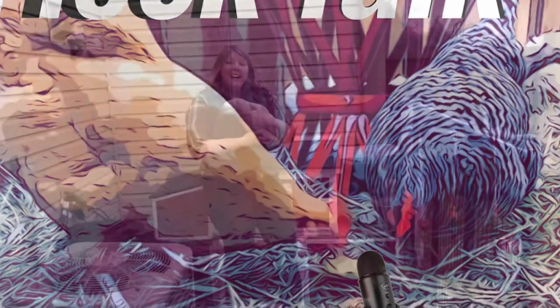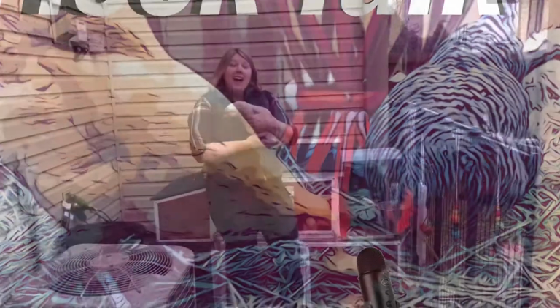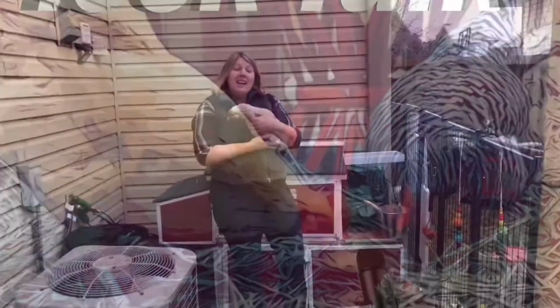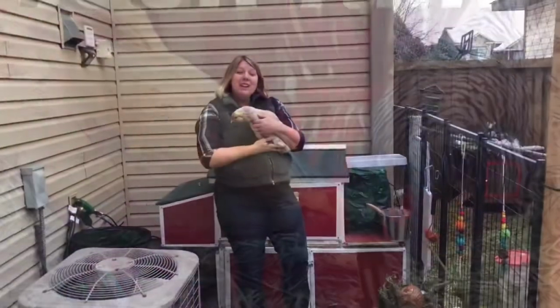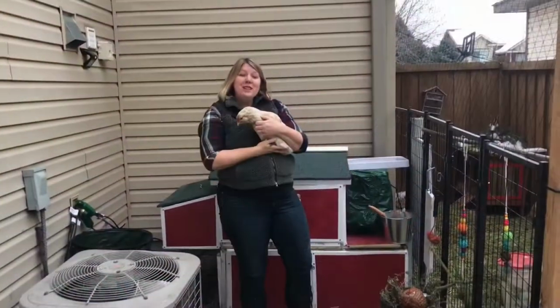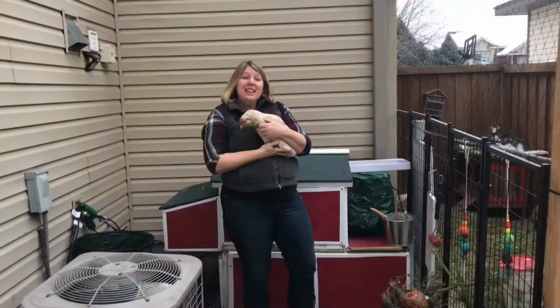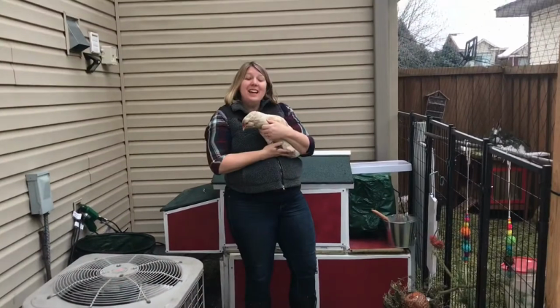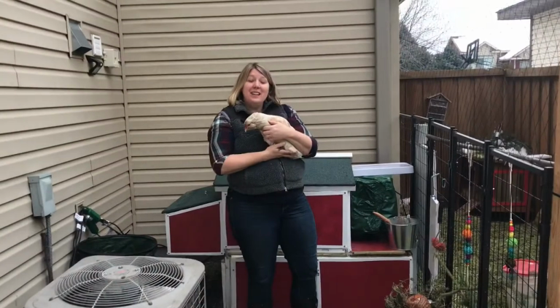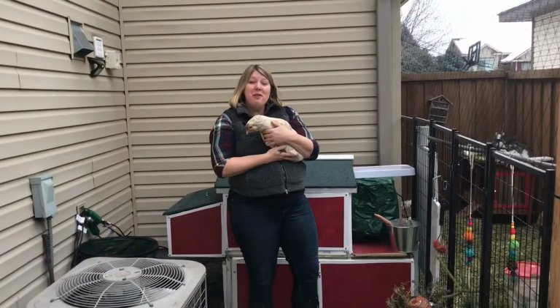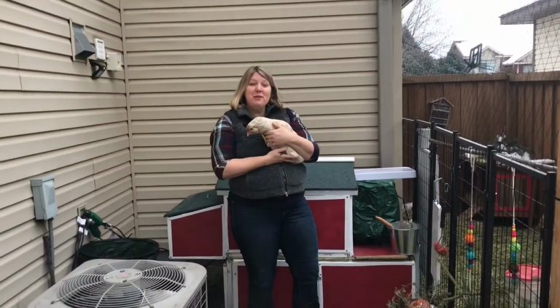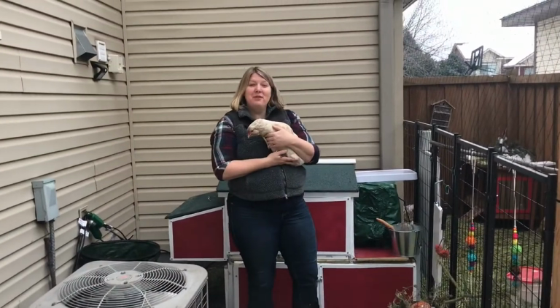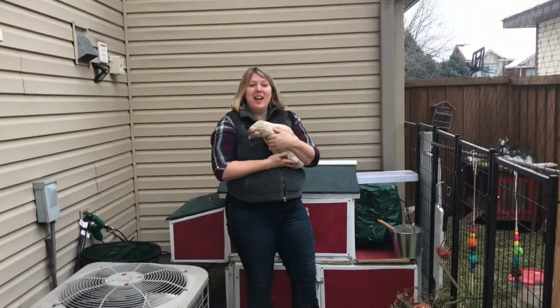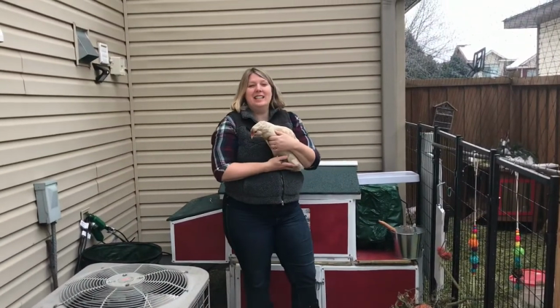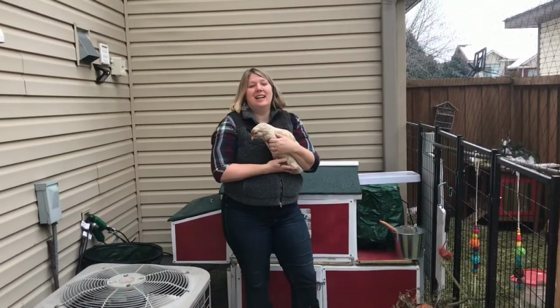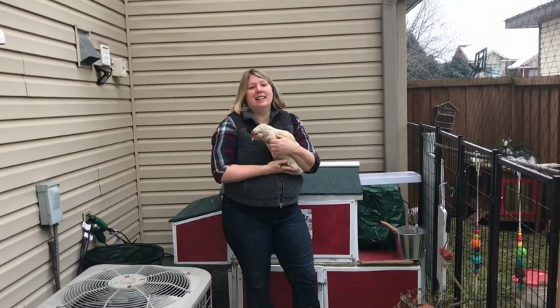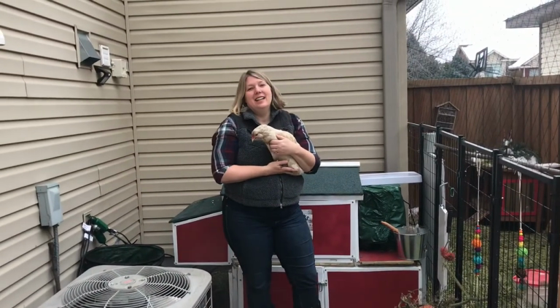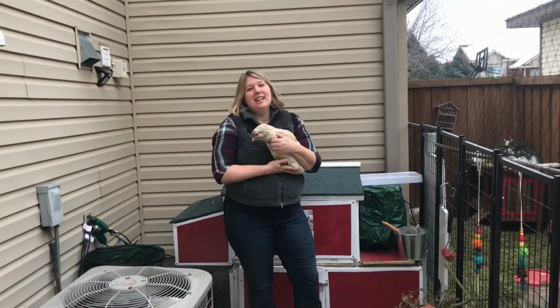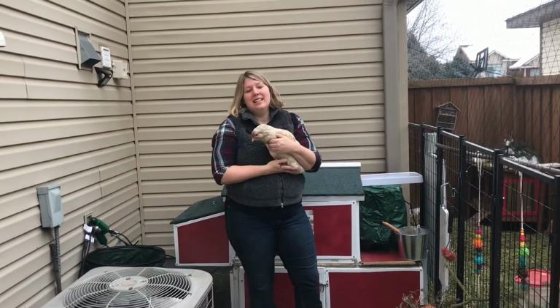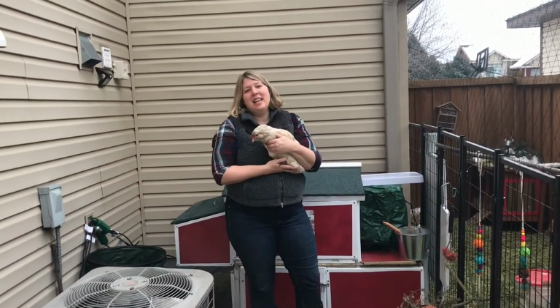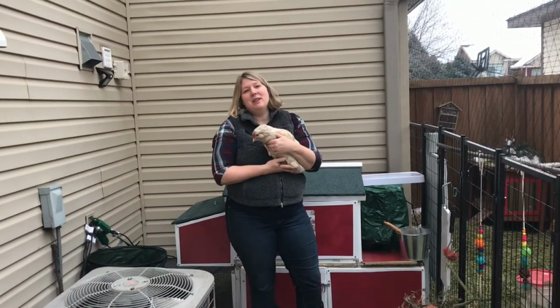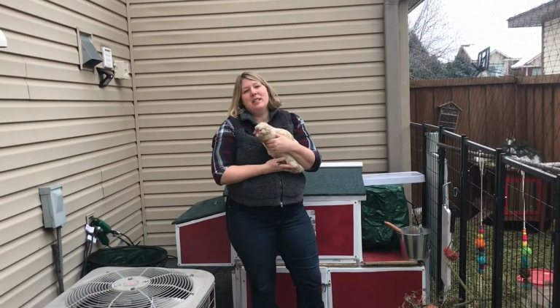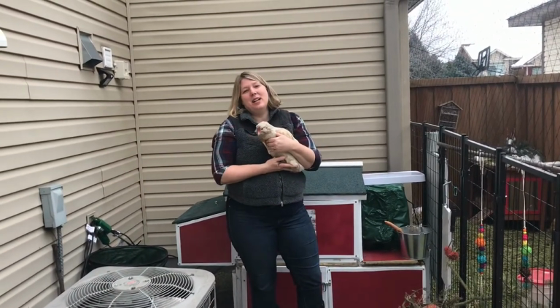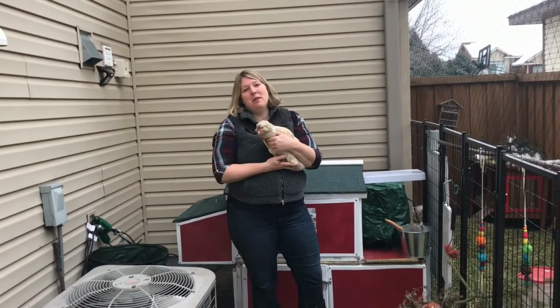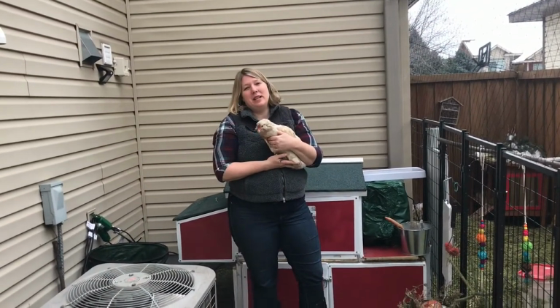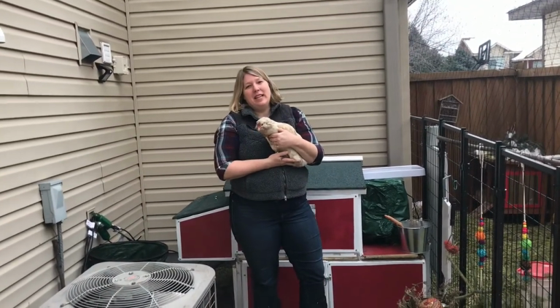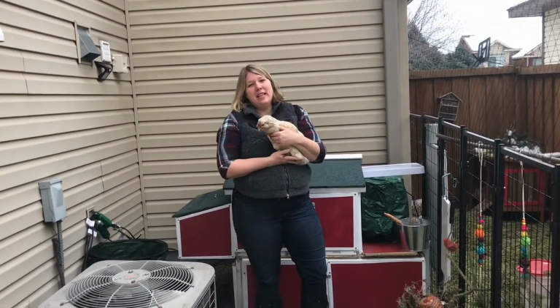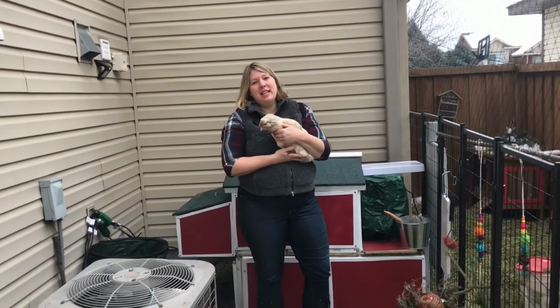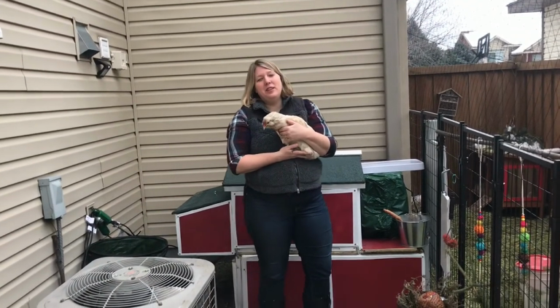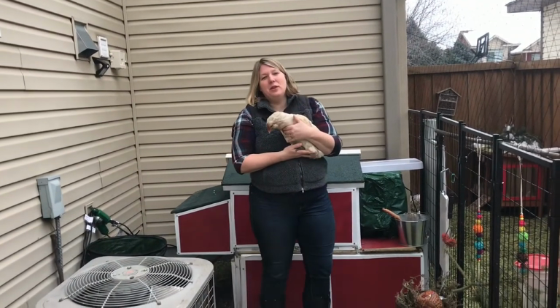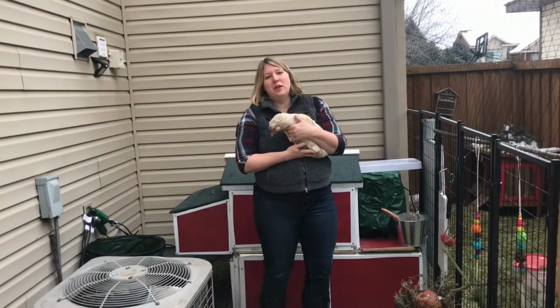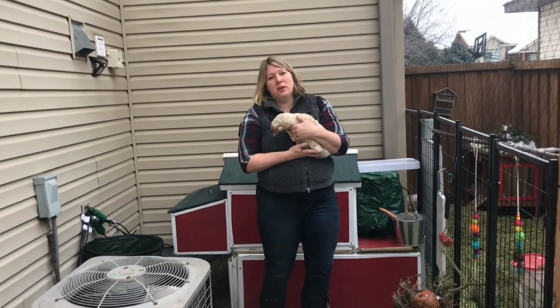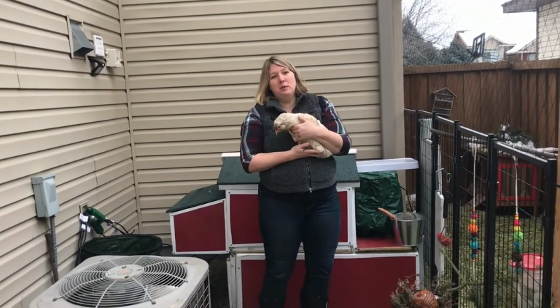Hi, I'm Colette and welcome to Flock Talk. Today I'm going to talk about heating your coop.